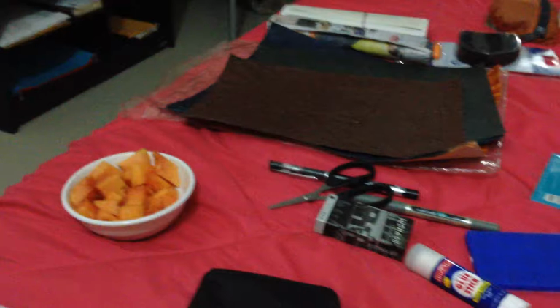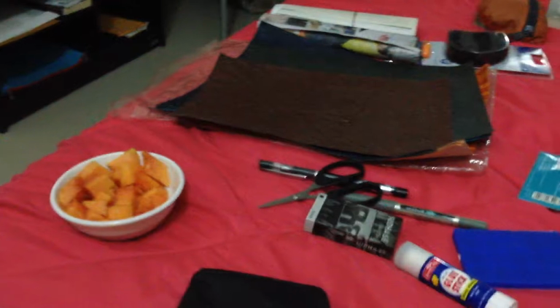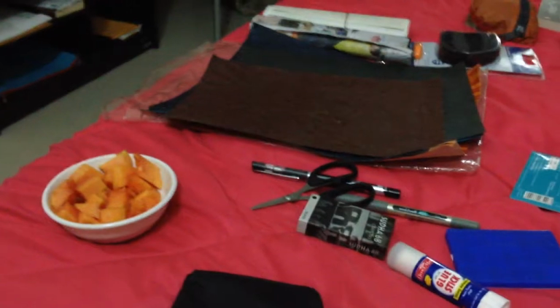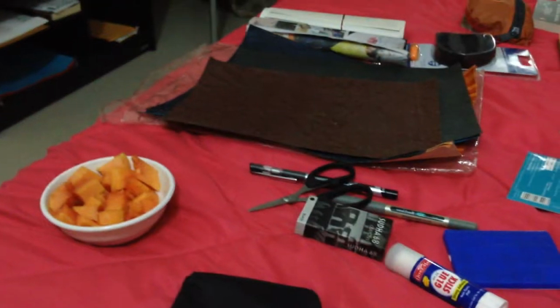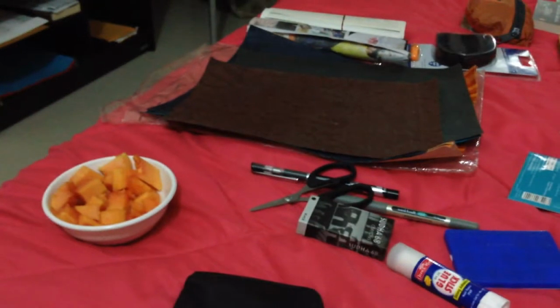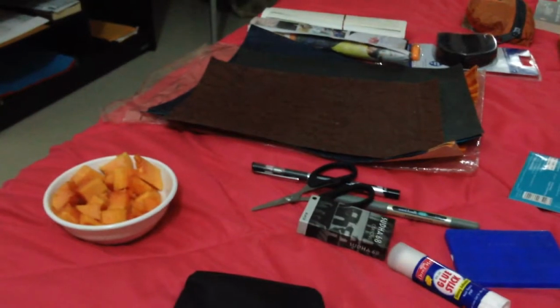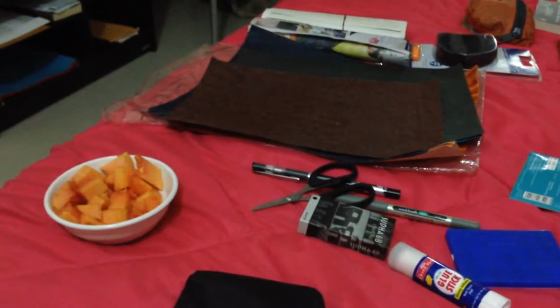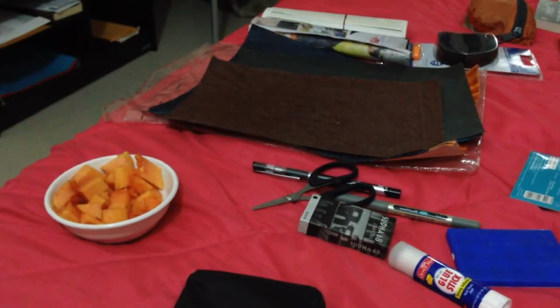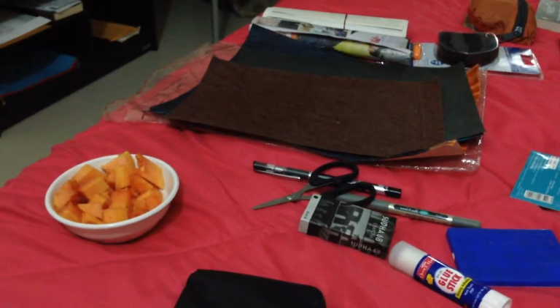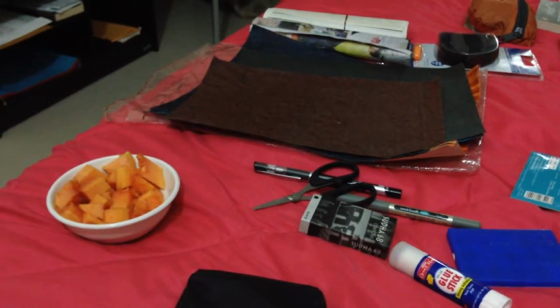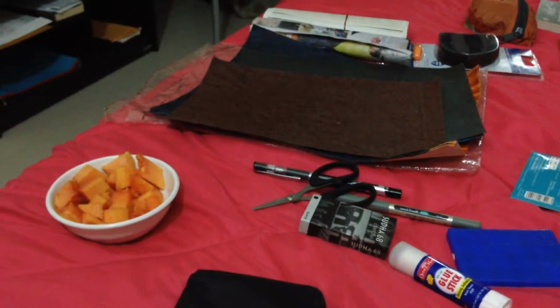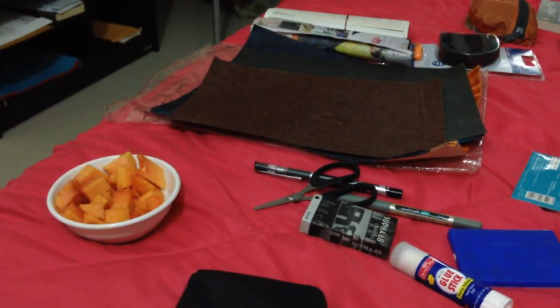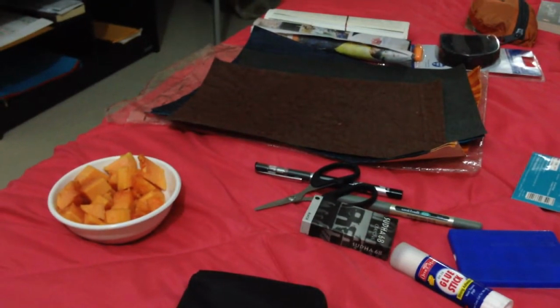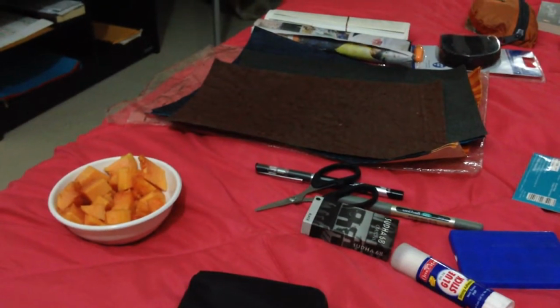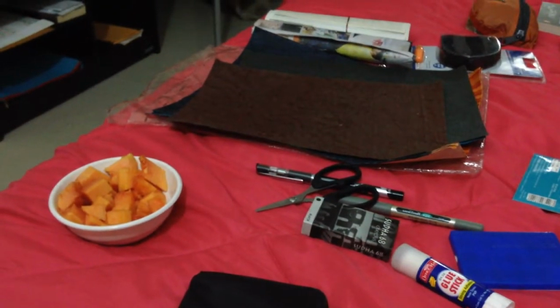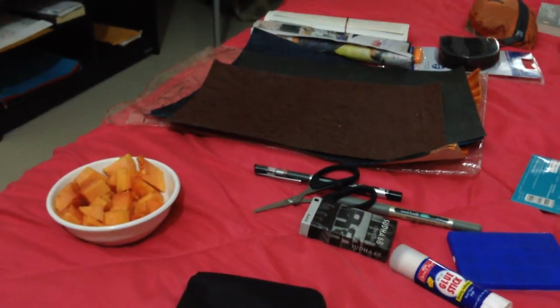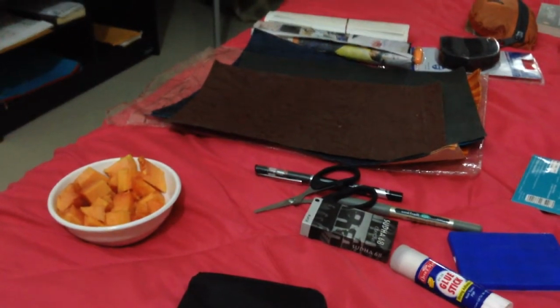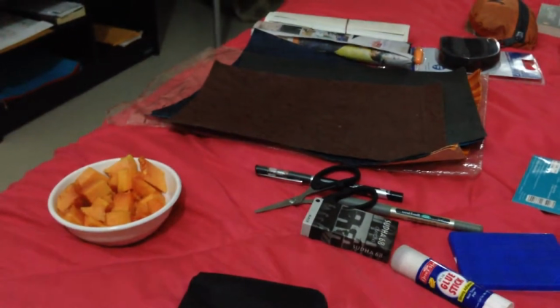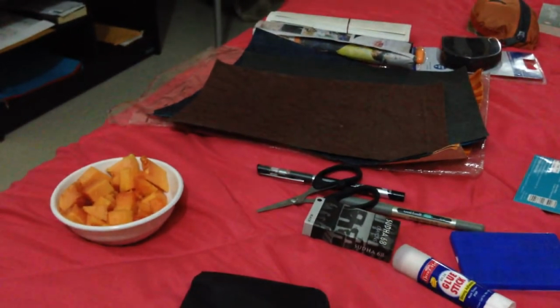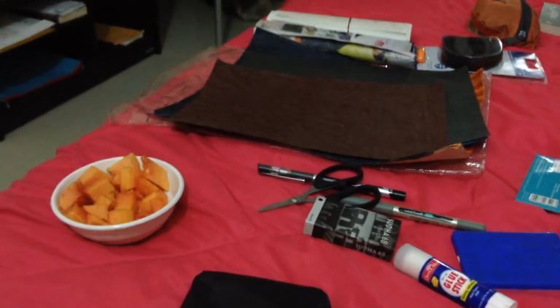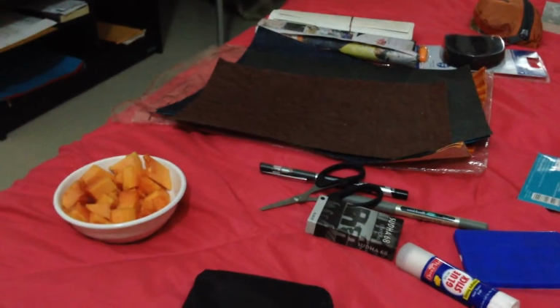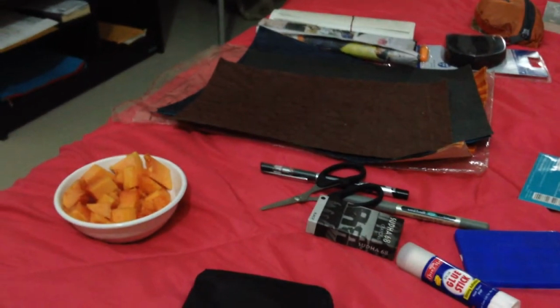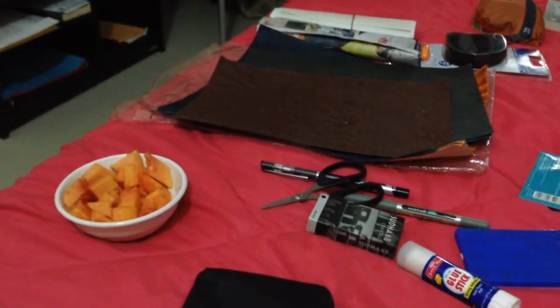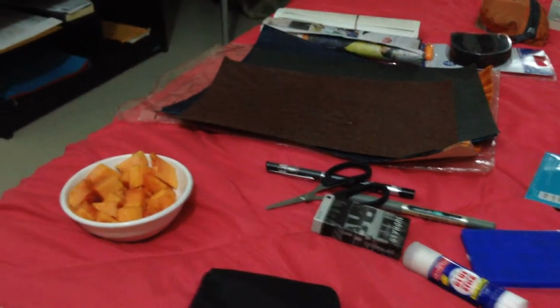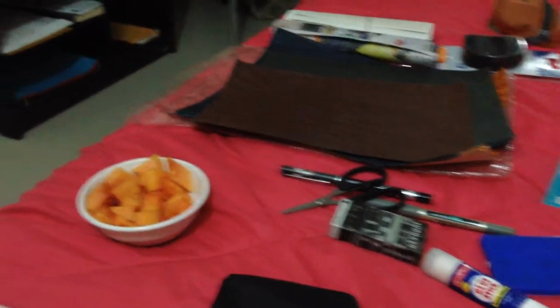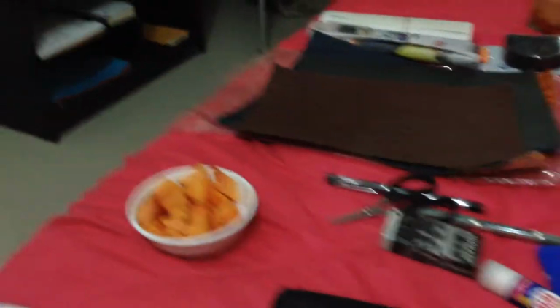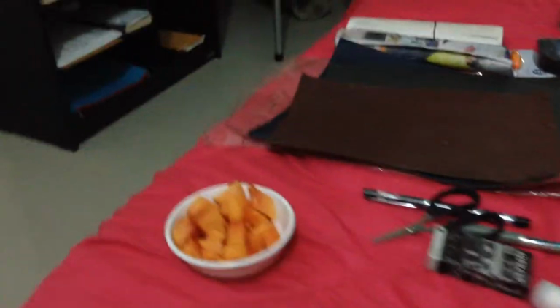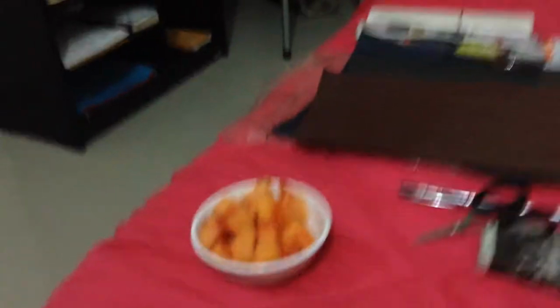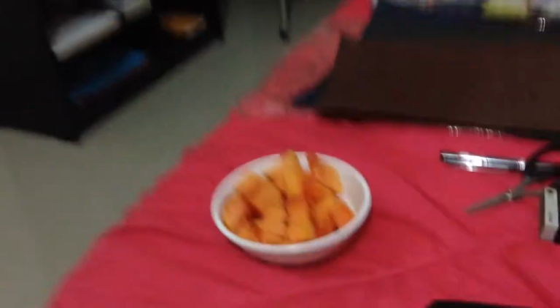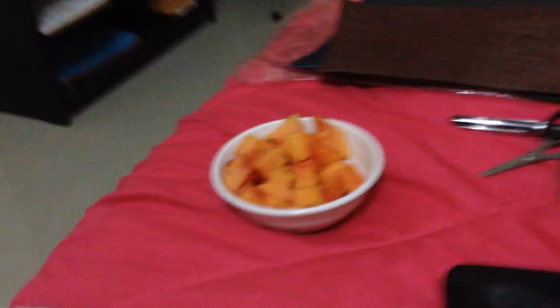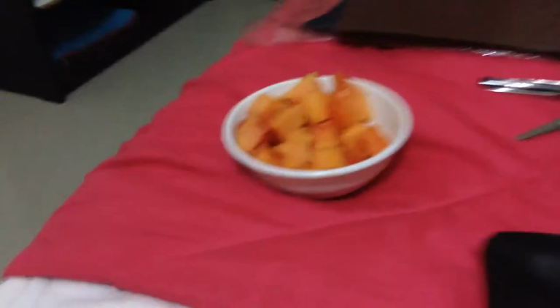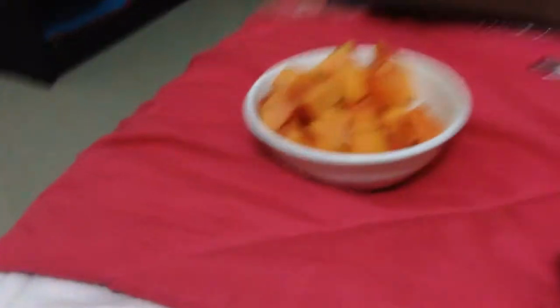All righty then. Let's take a quick view of what we got here on David's bed.